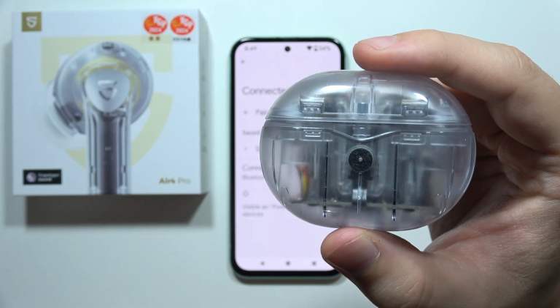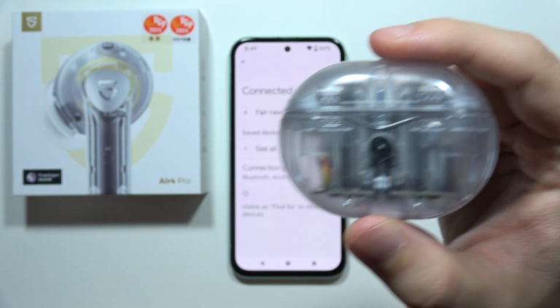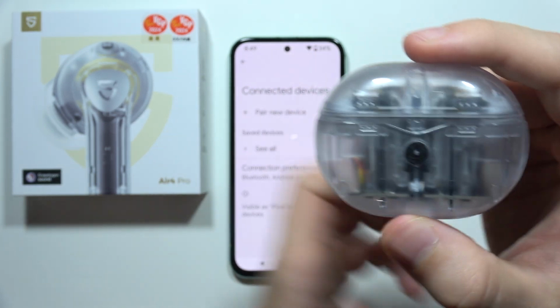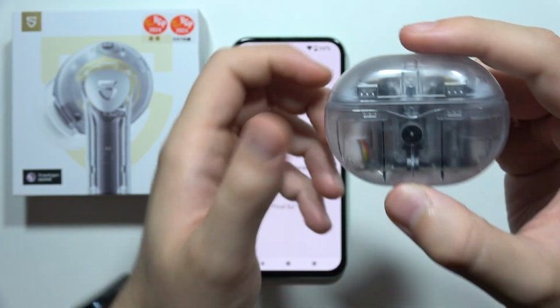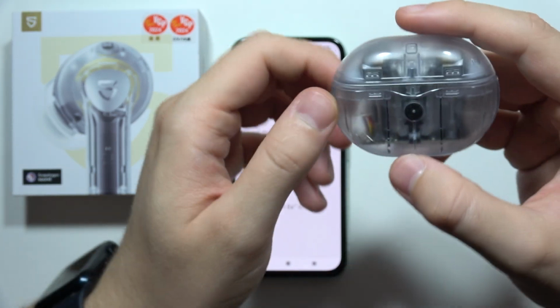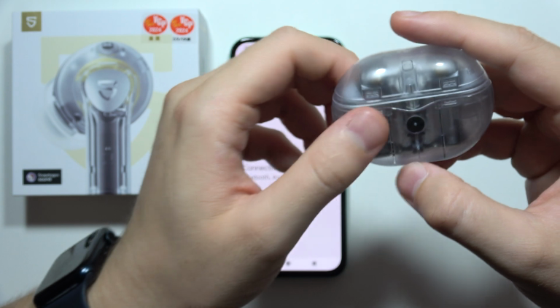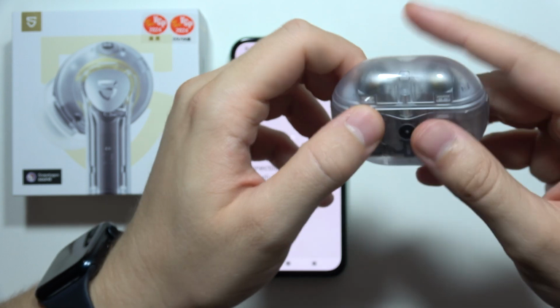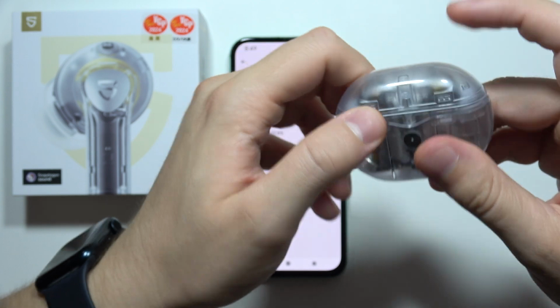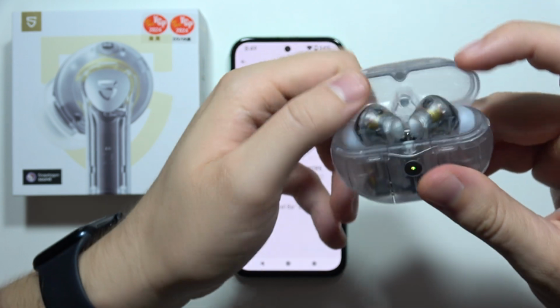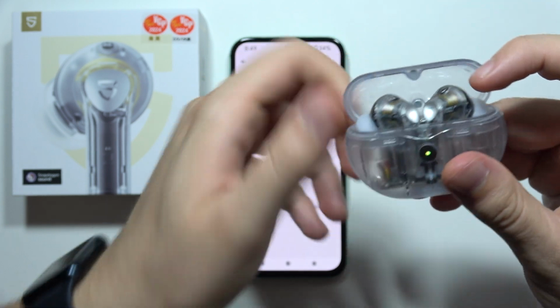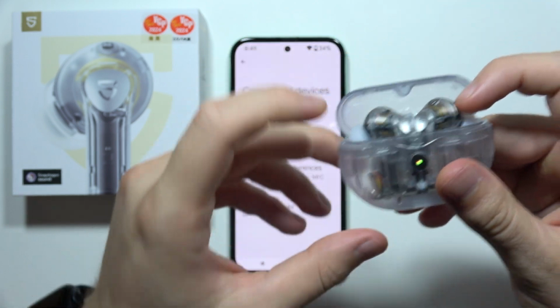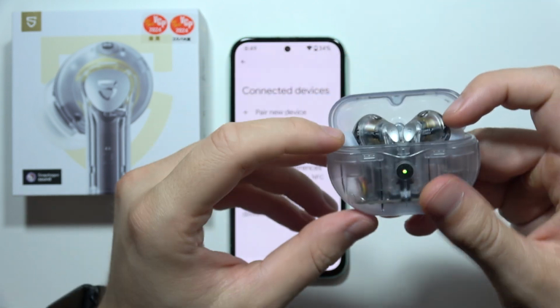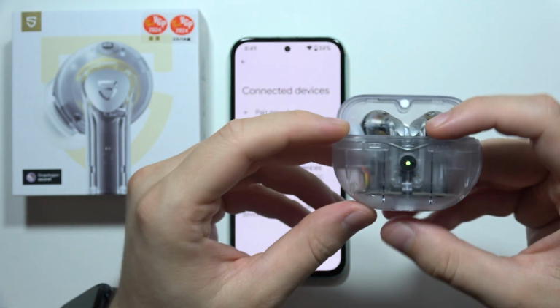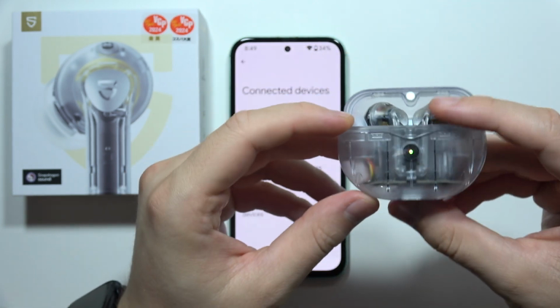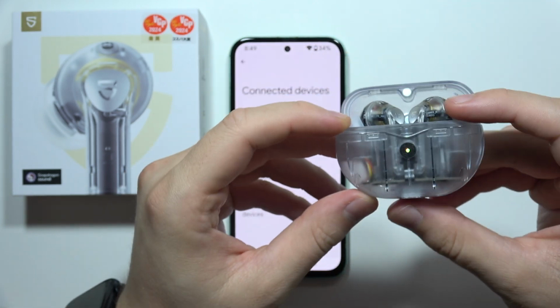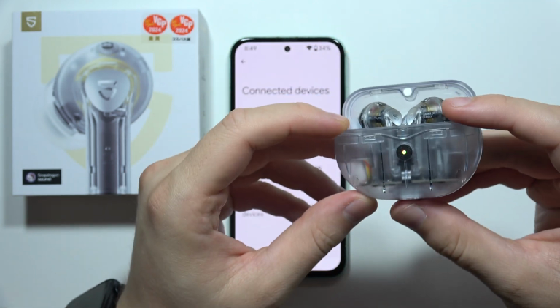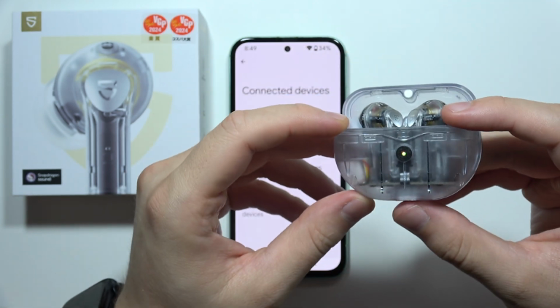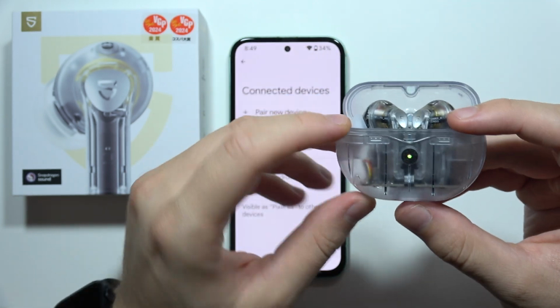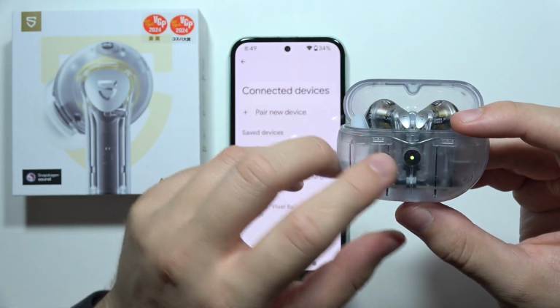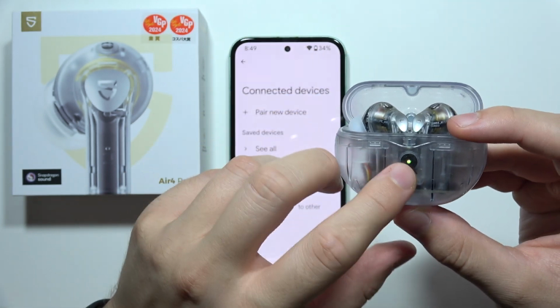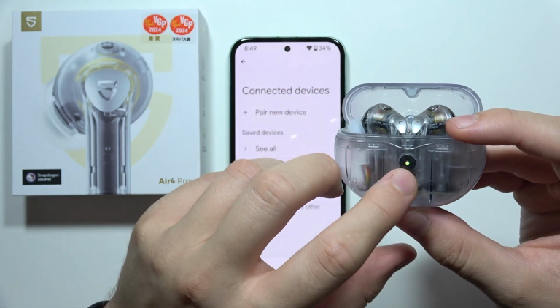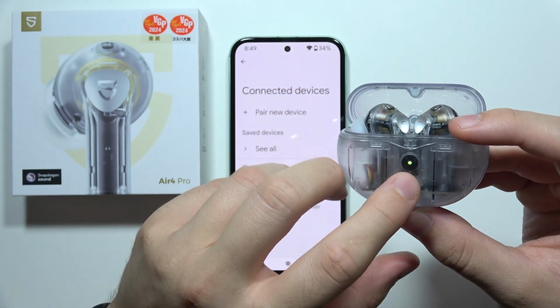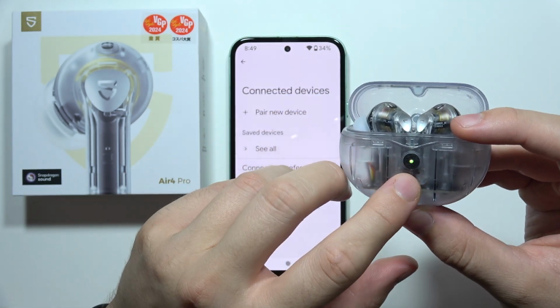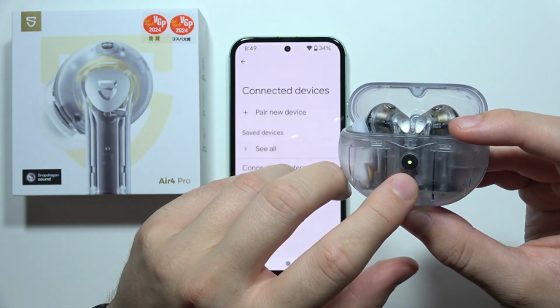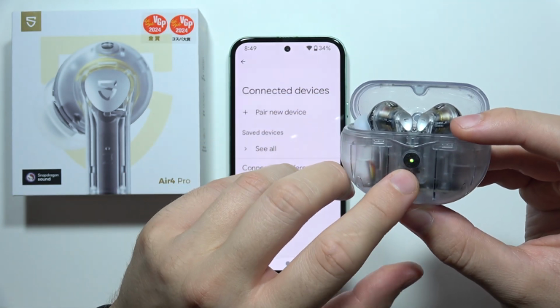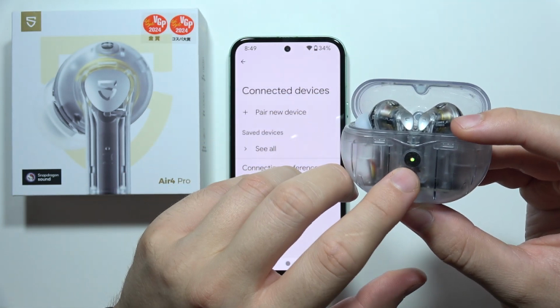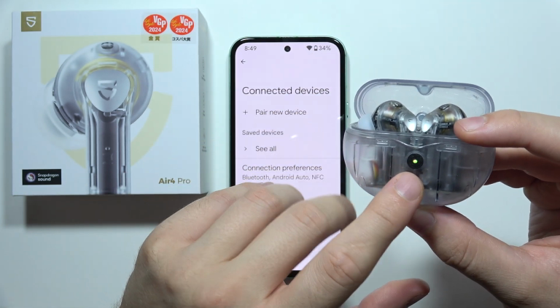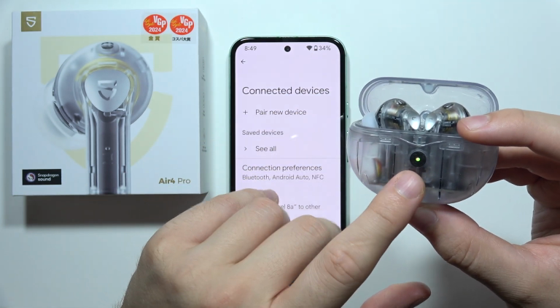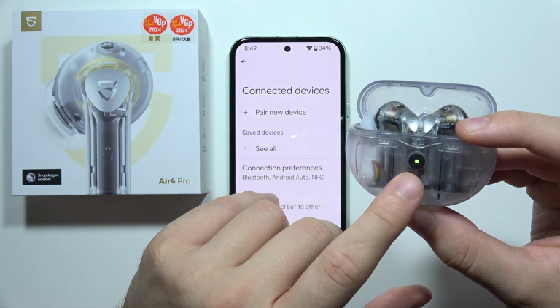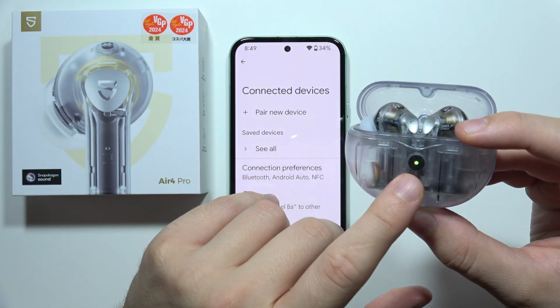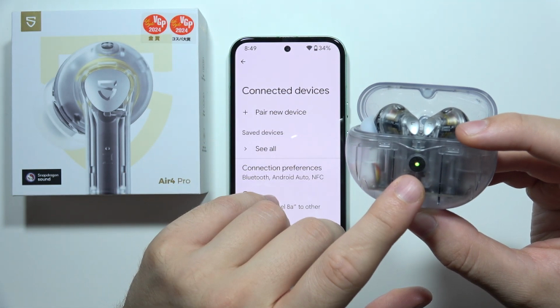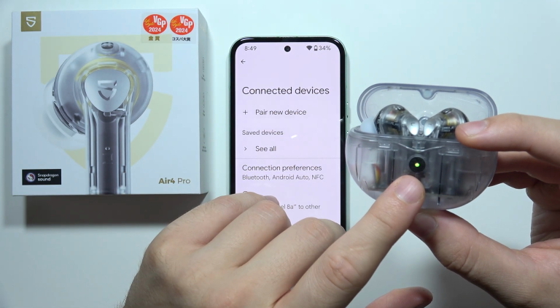Now we can open the case one more time and check if it goes into pairing mode automatically.